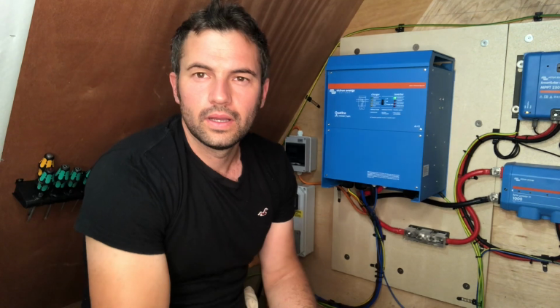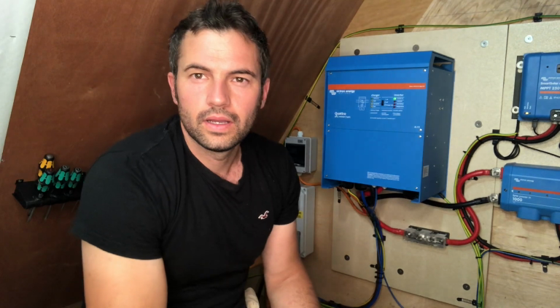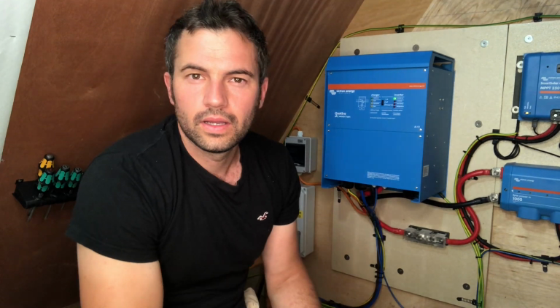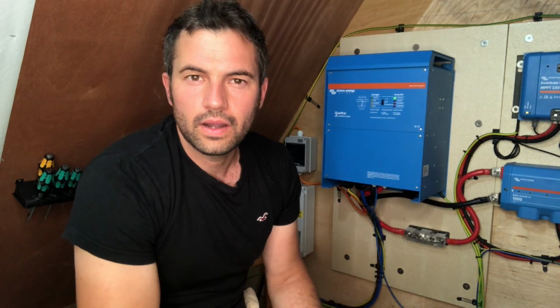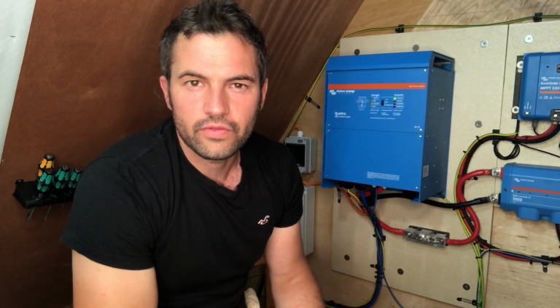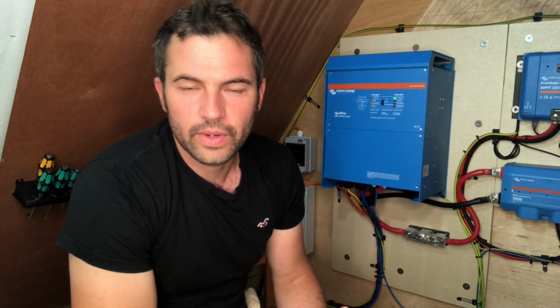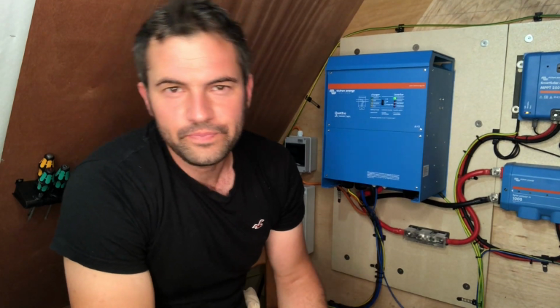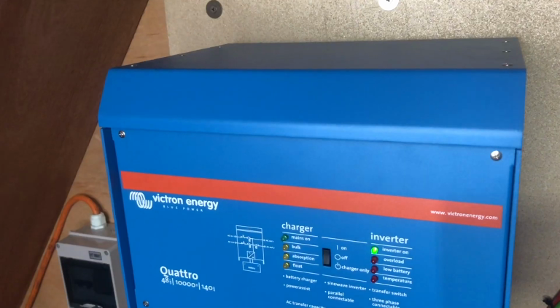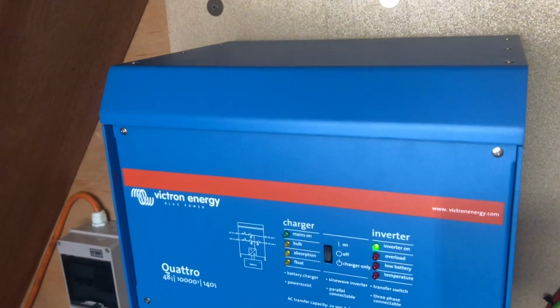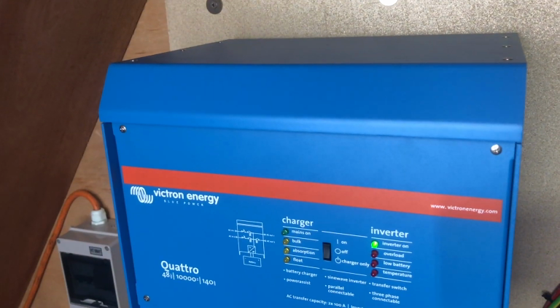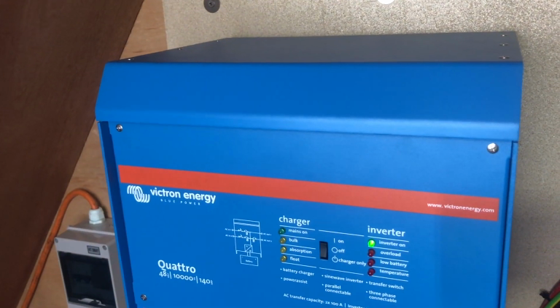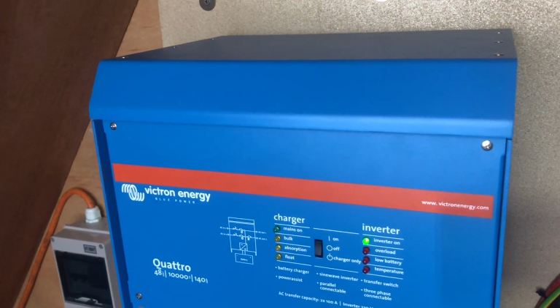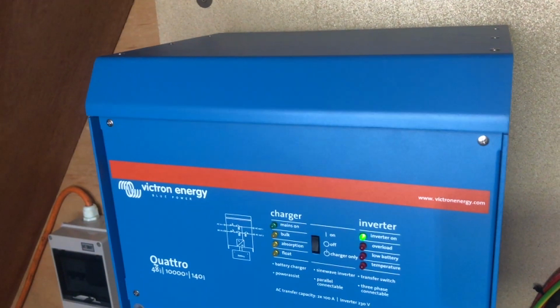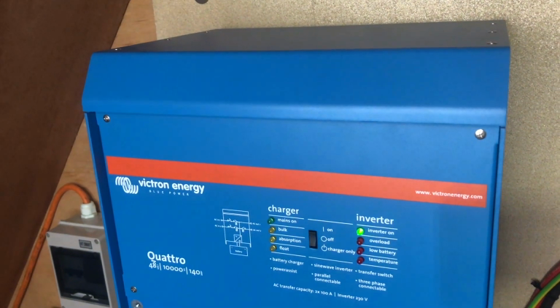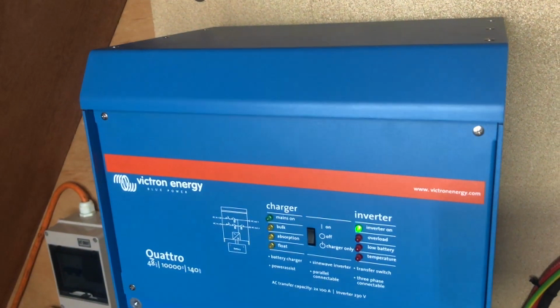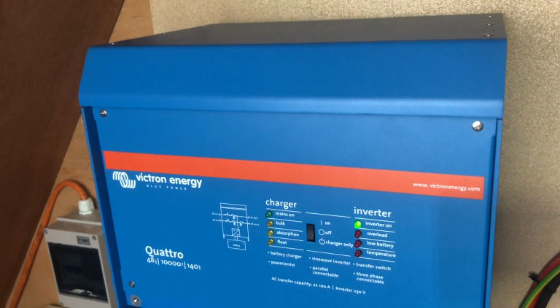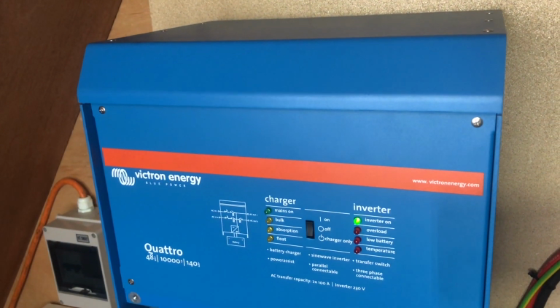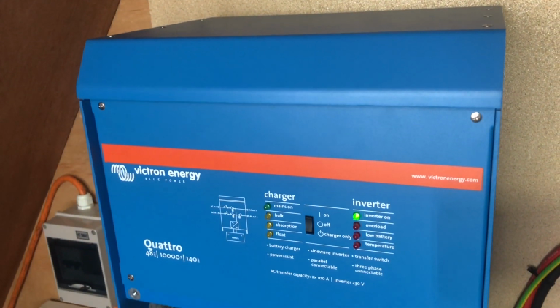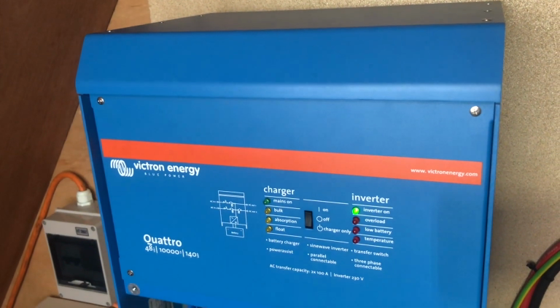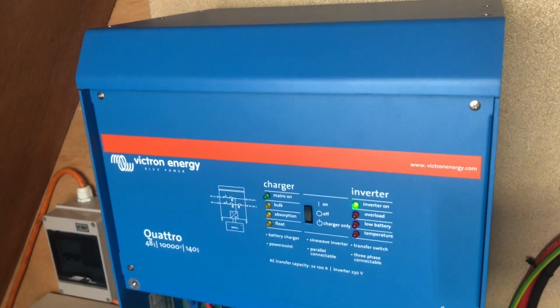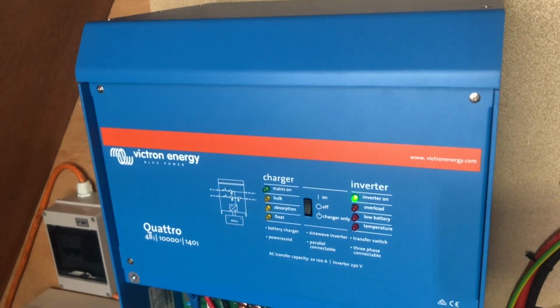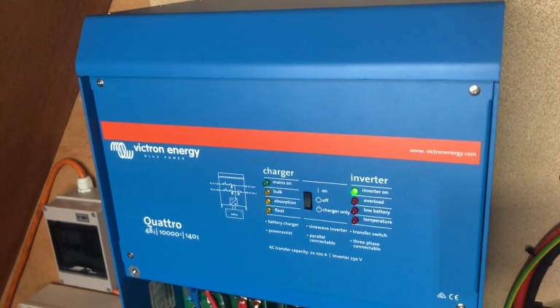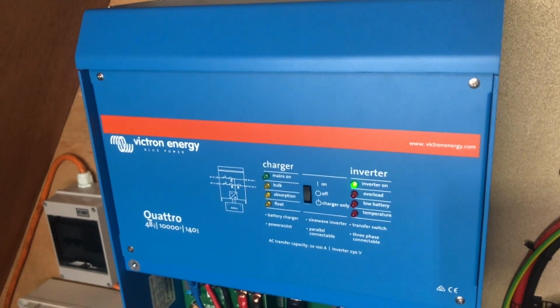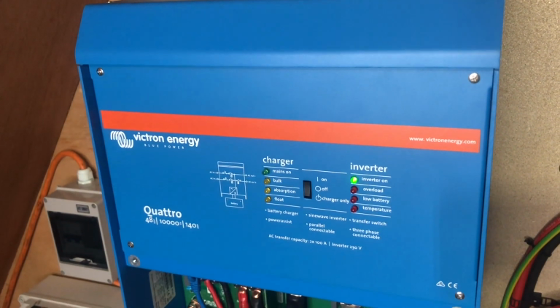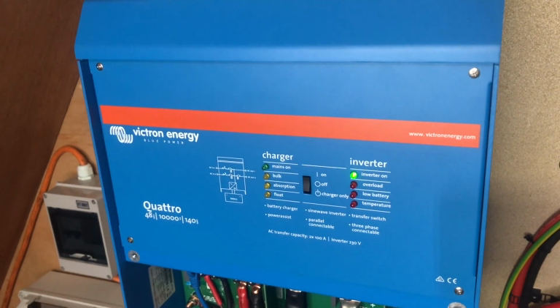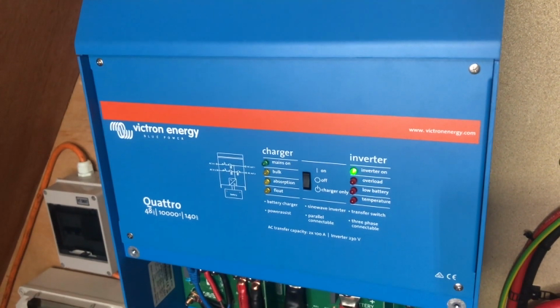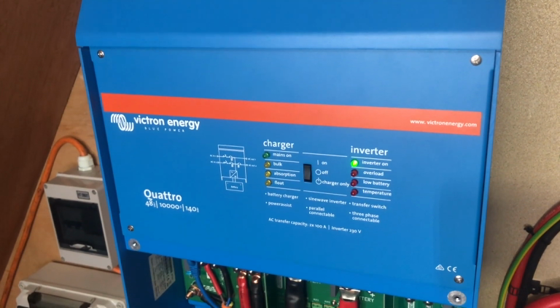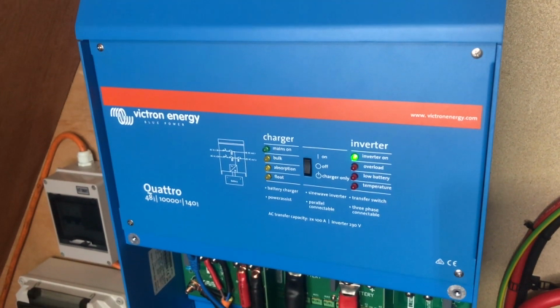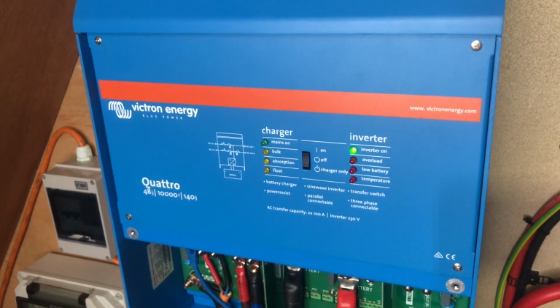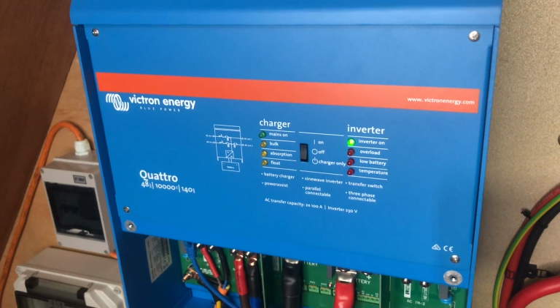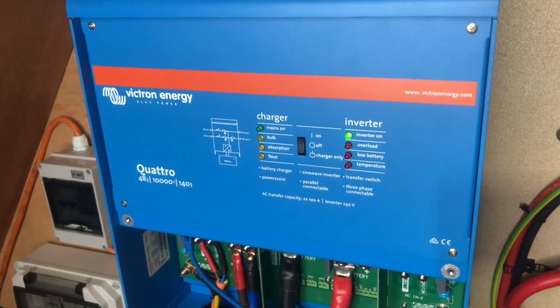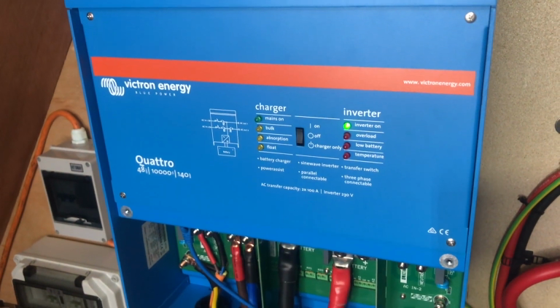Hi everyone, so today we're going to be reviewing this Quattro 48V 10,000 VA Inverter.